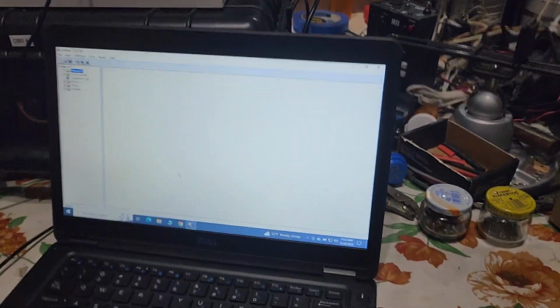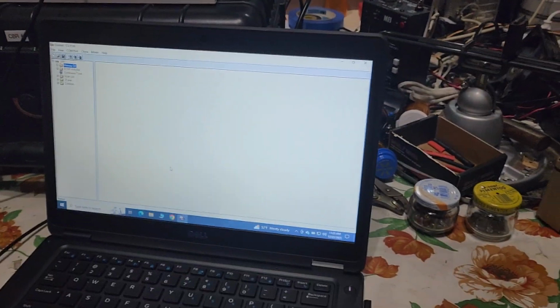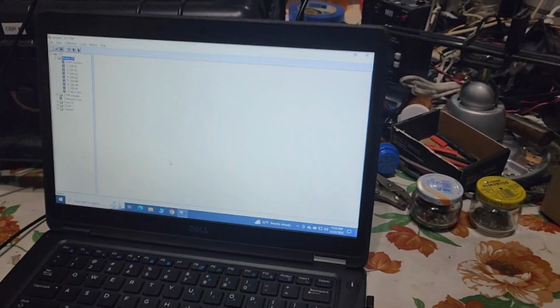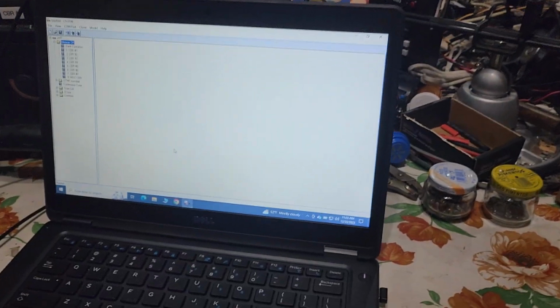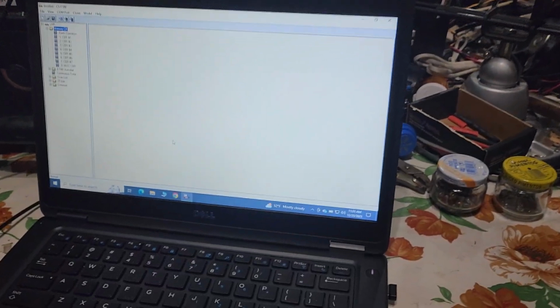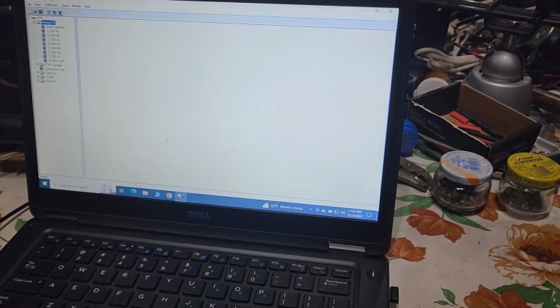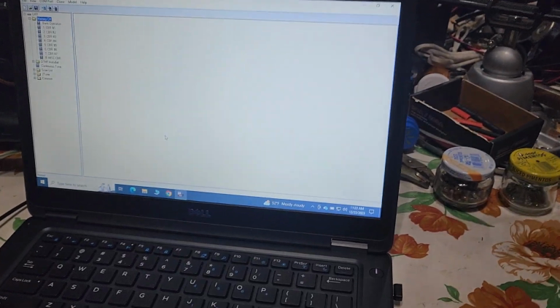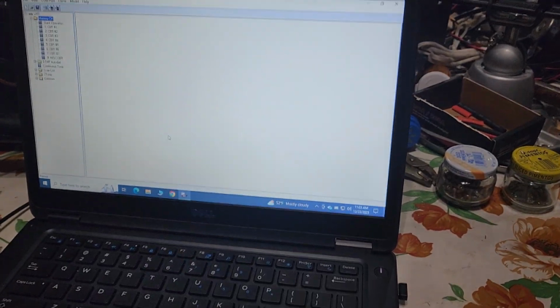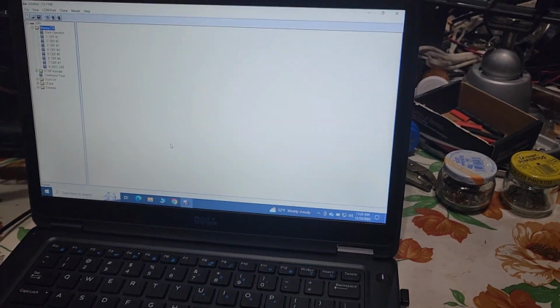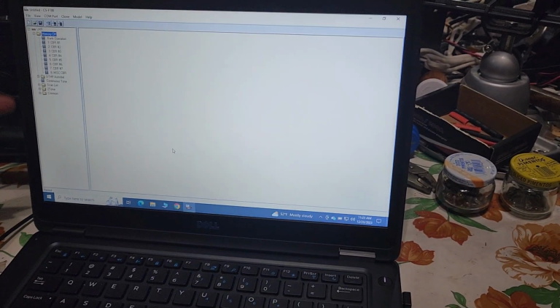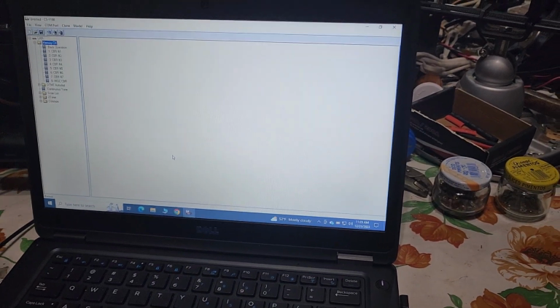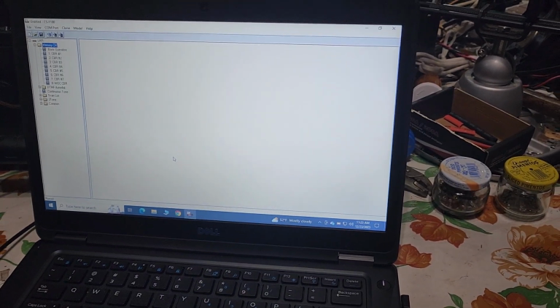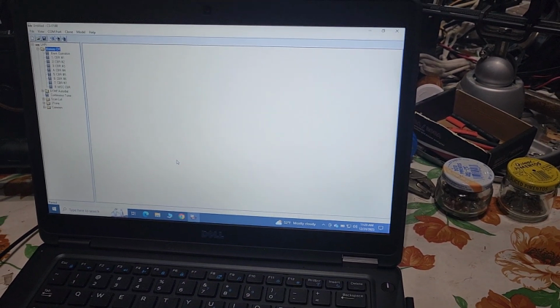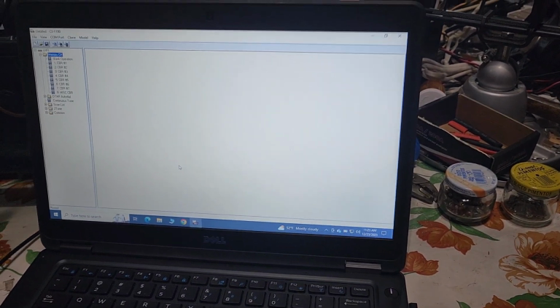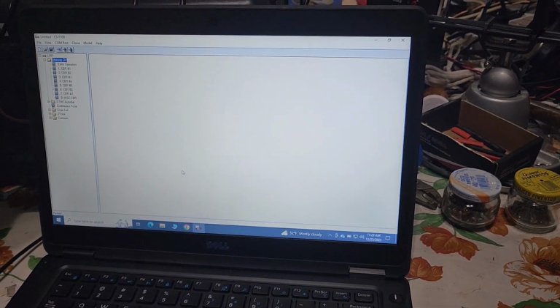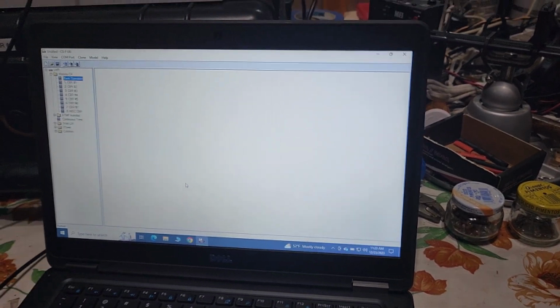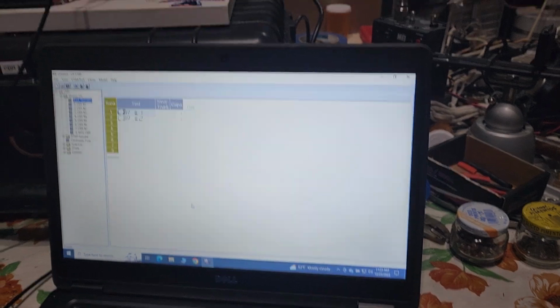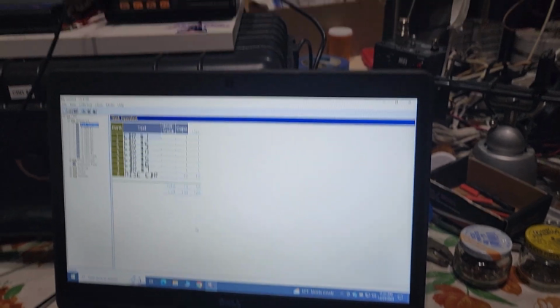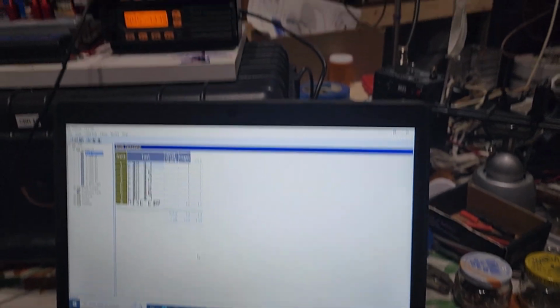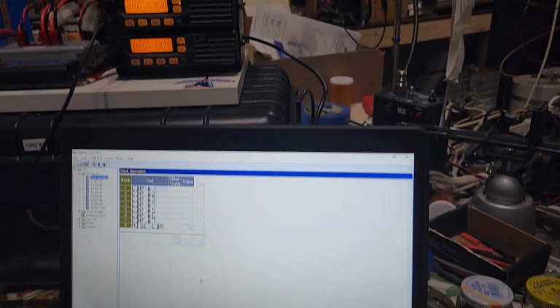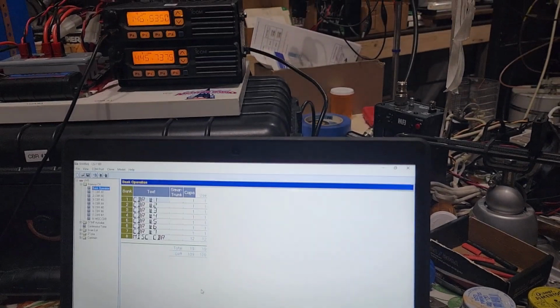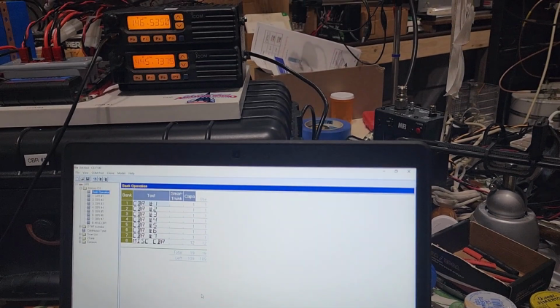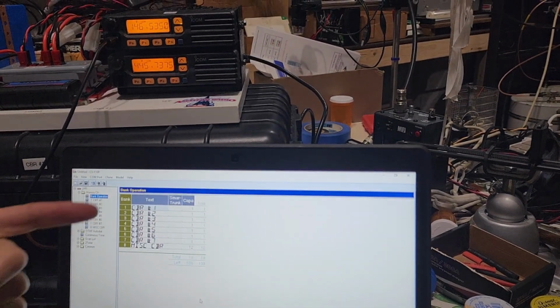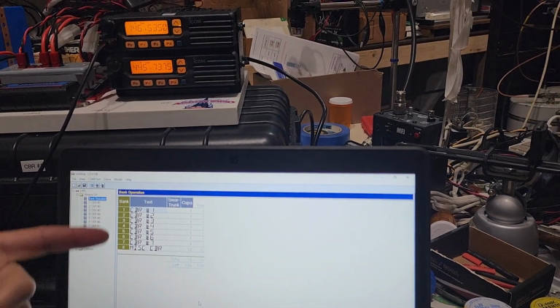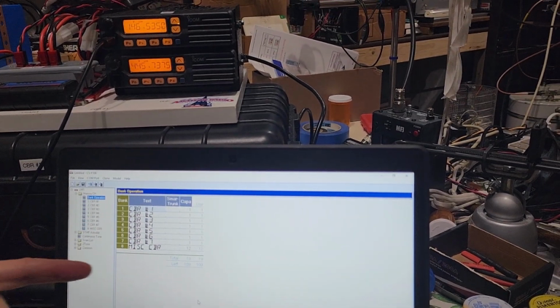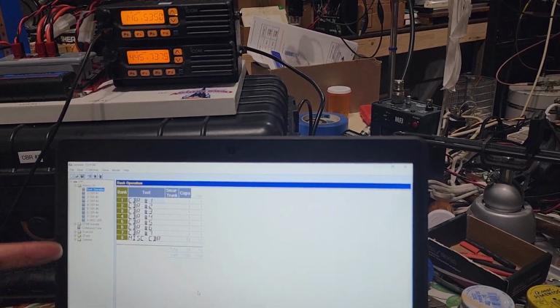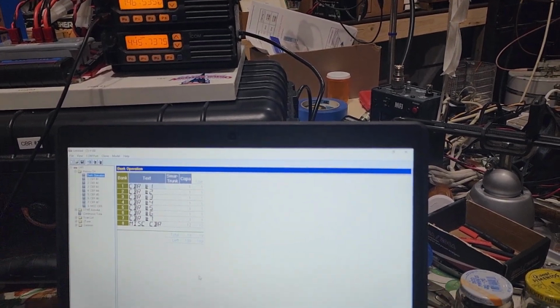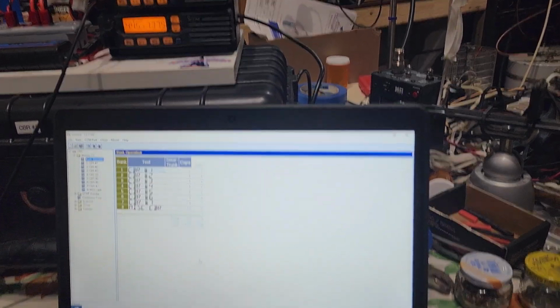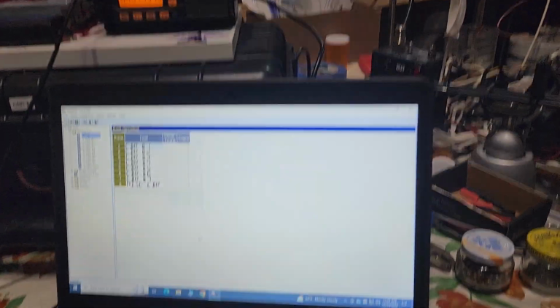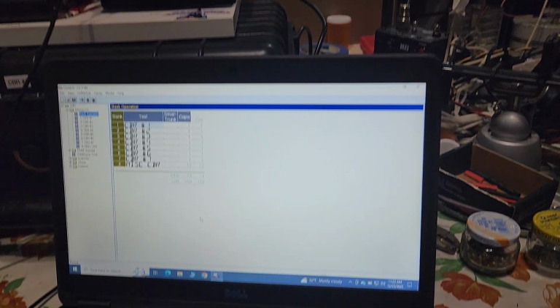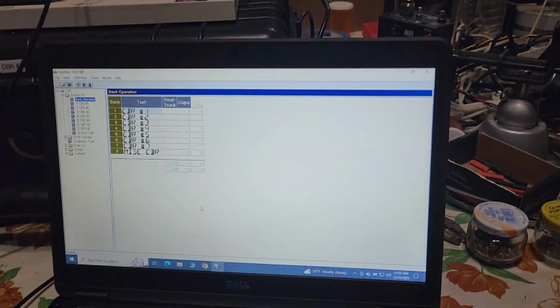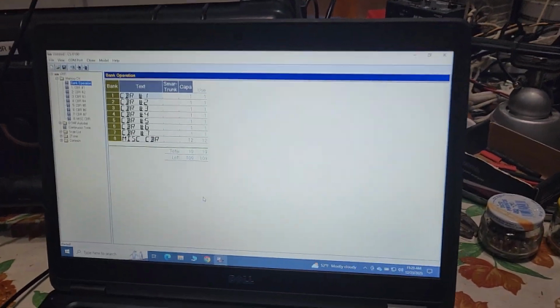And then it will move around and get it static. She's done. So now we can look here and see what's in there. We've got 1 through 7 and the MISC CBR.